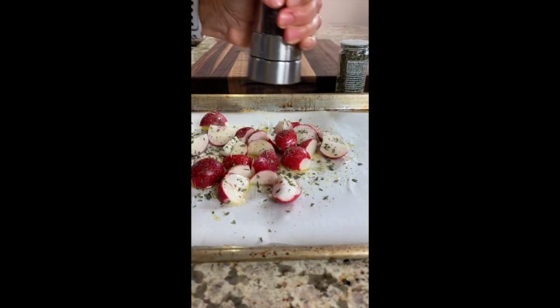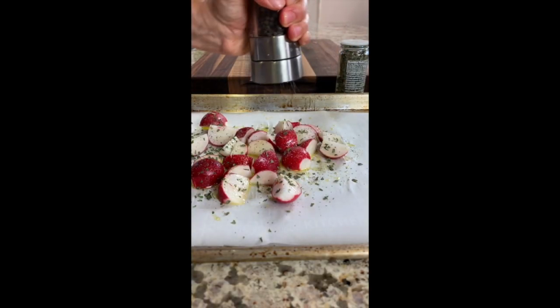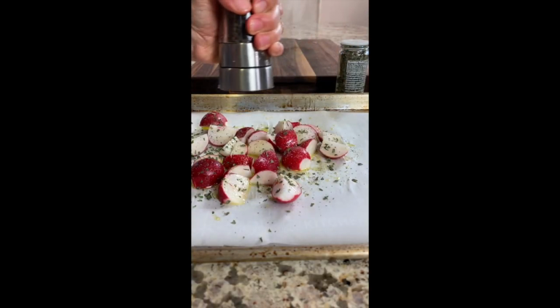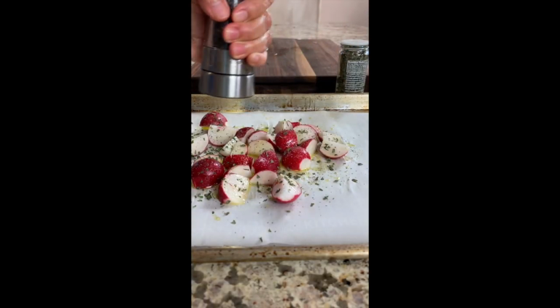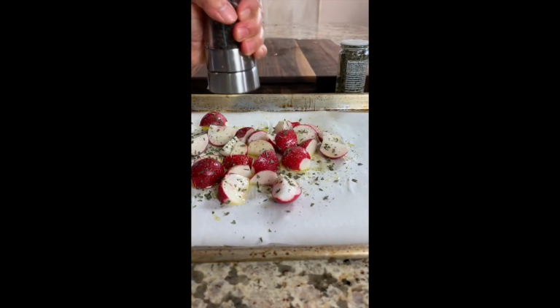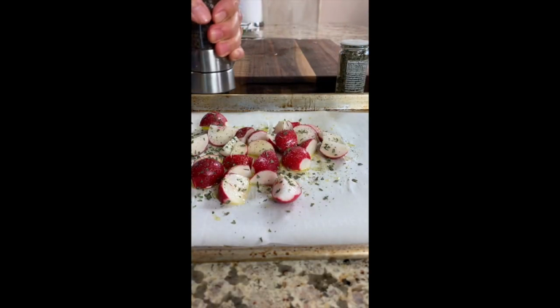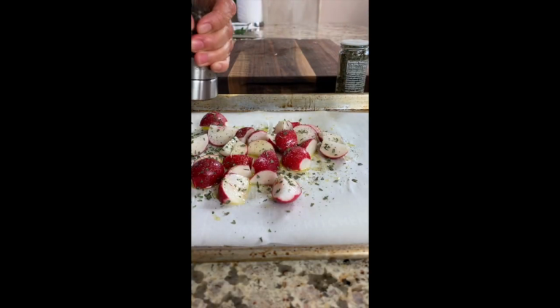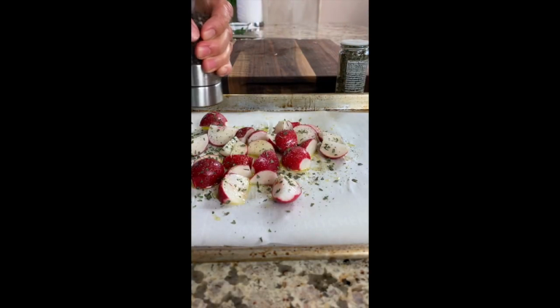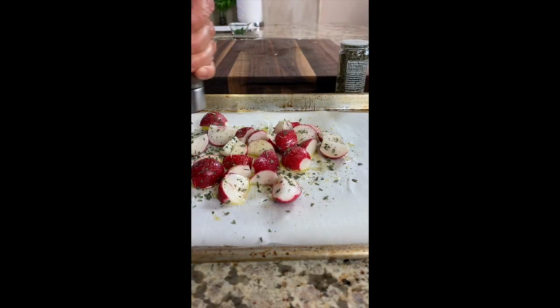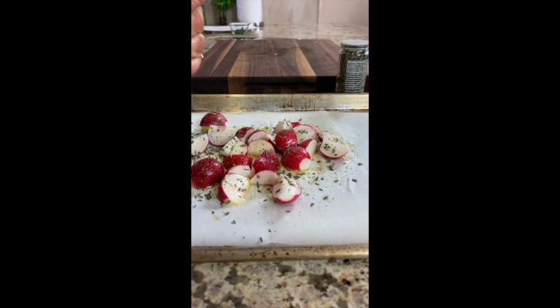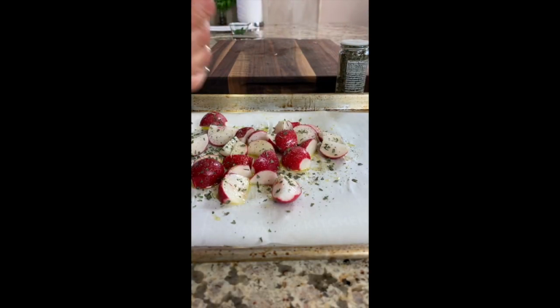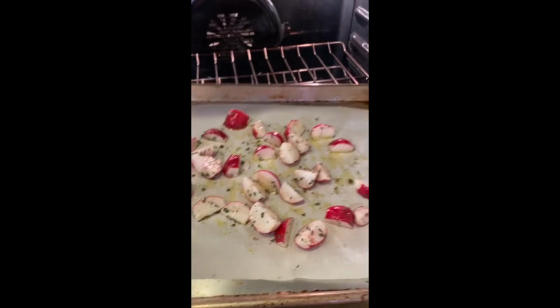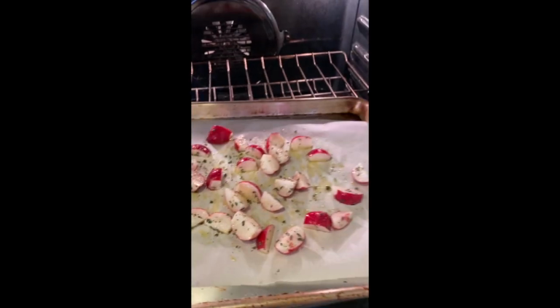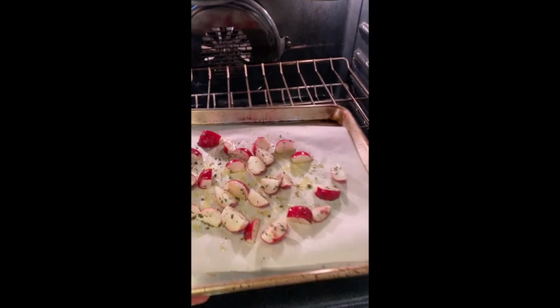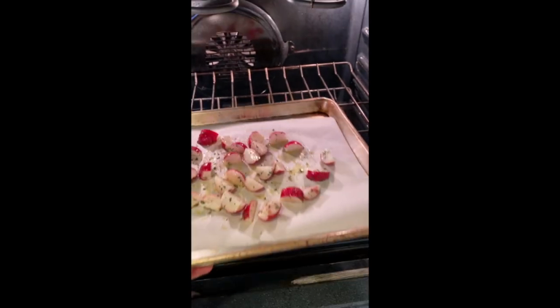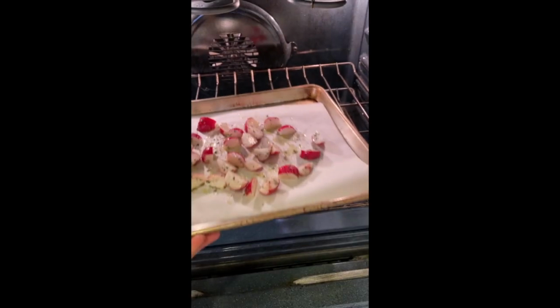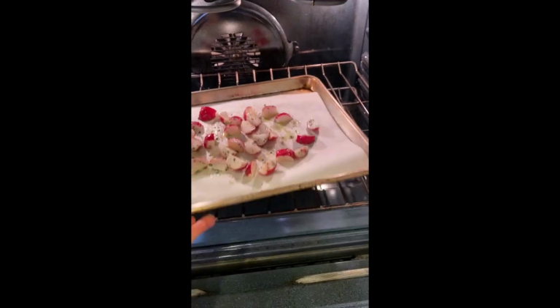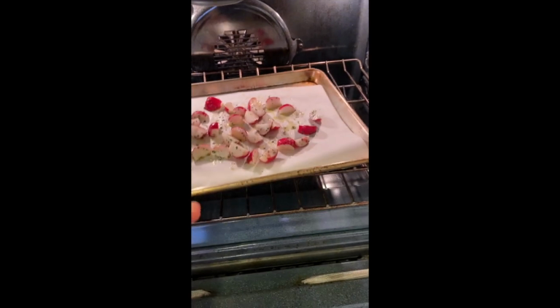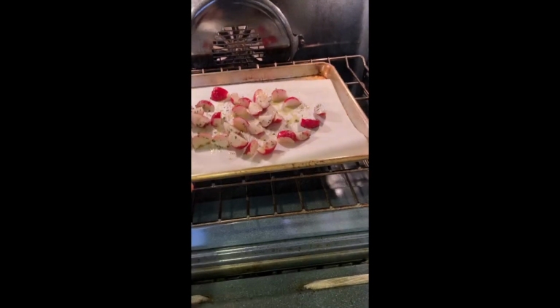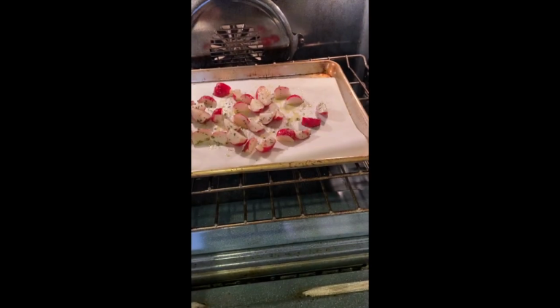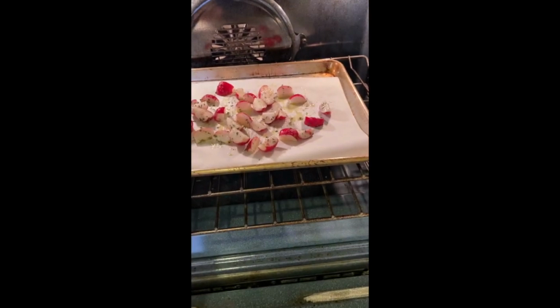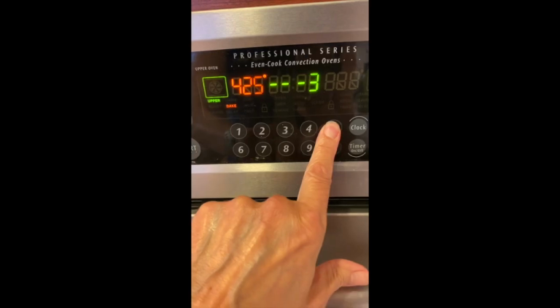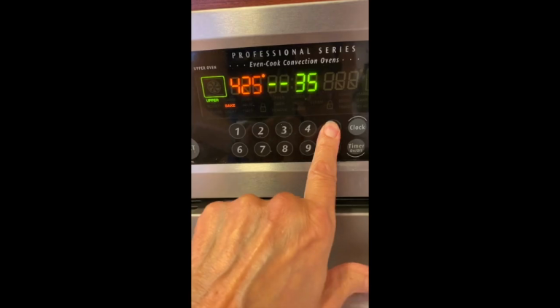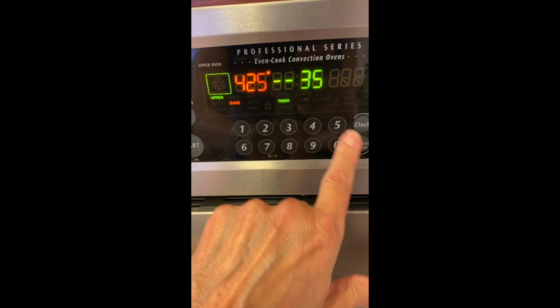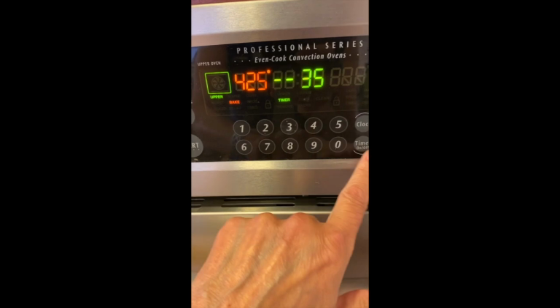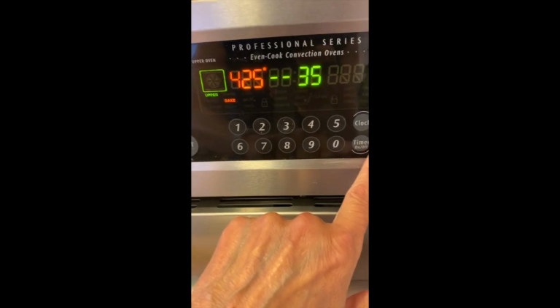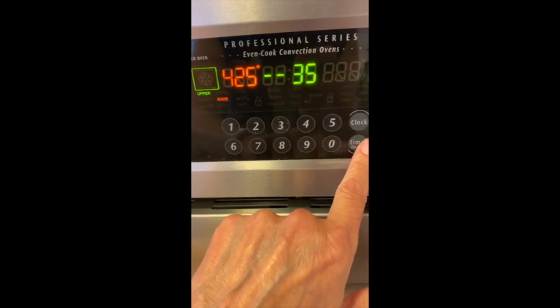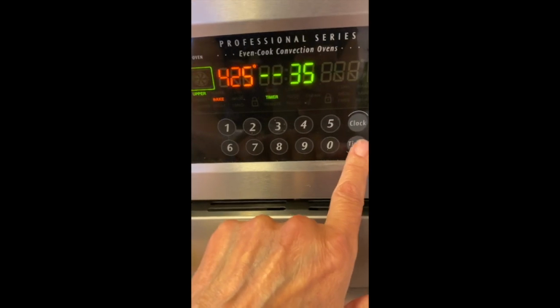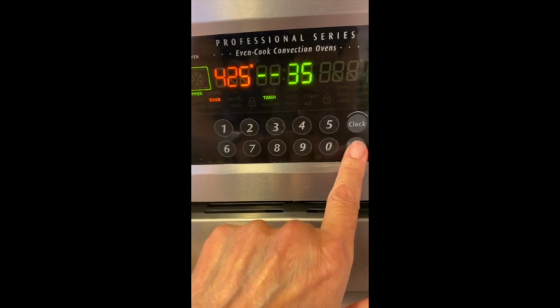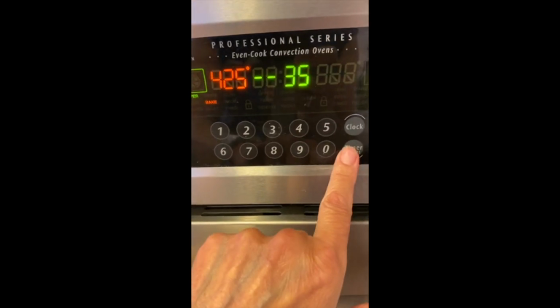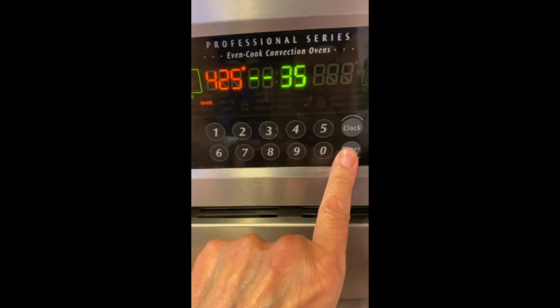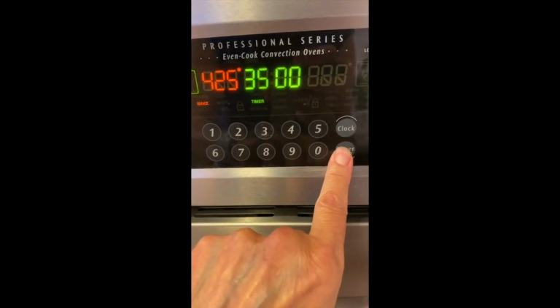Roast in the oven at 425 degrees Fahrenheit for about 35 minutes, turning halfway through.